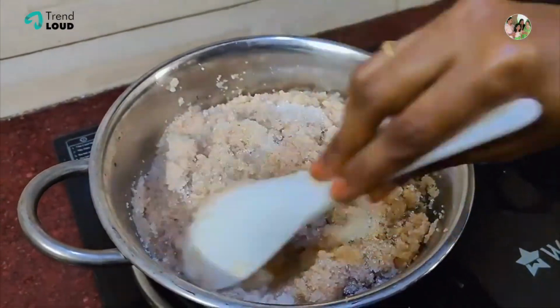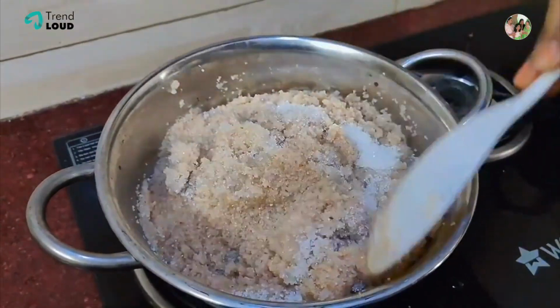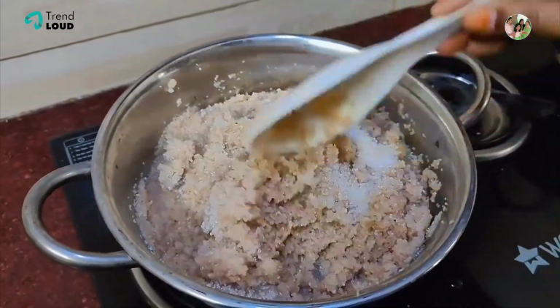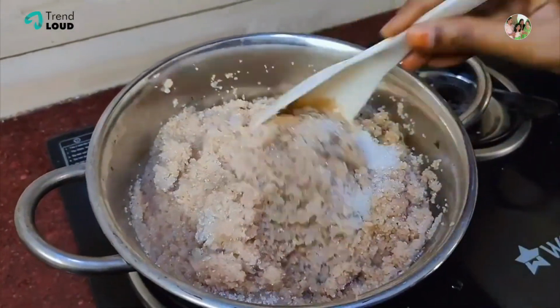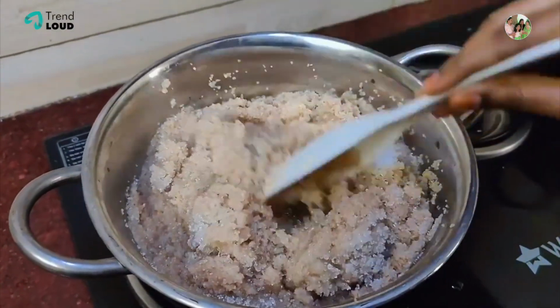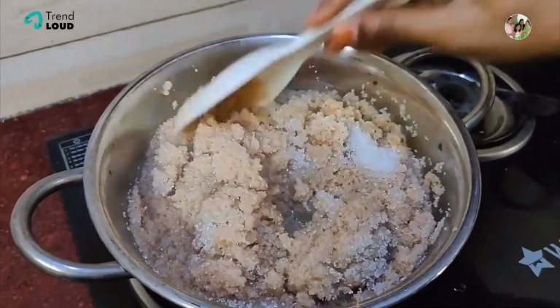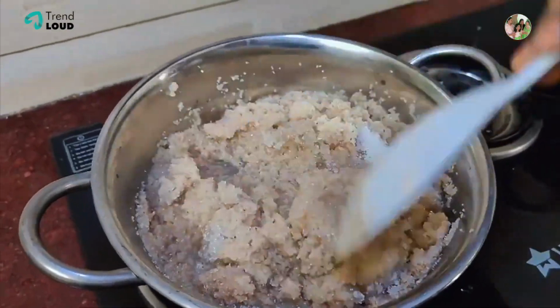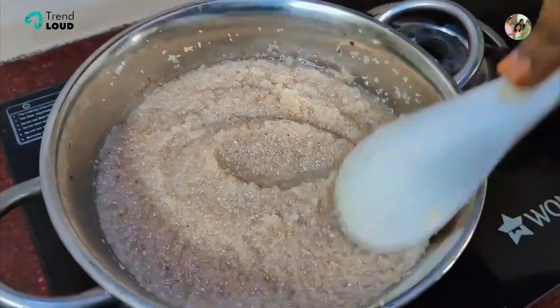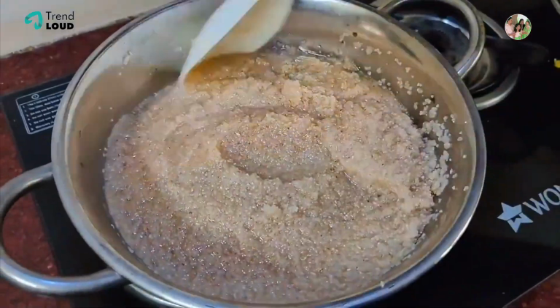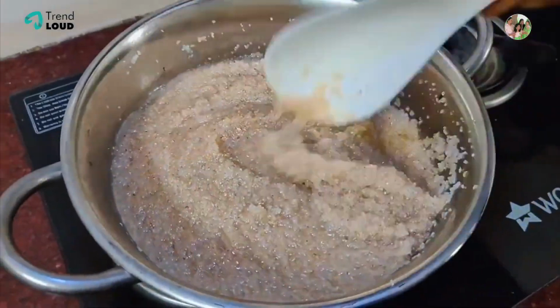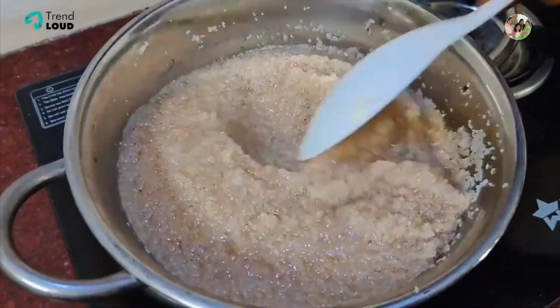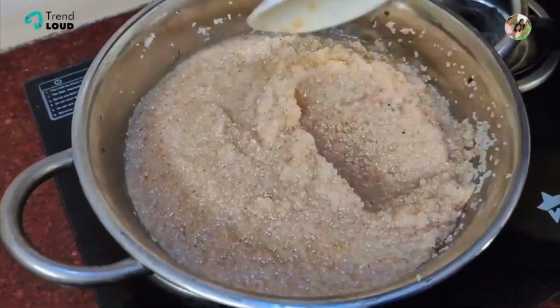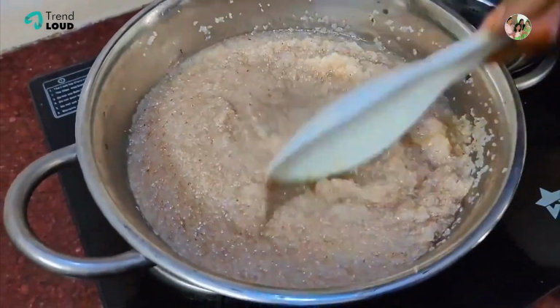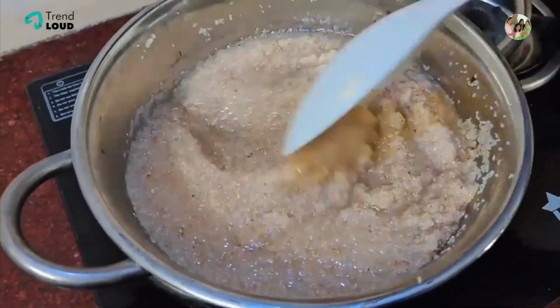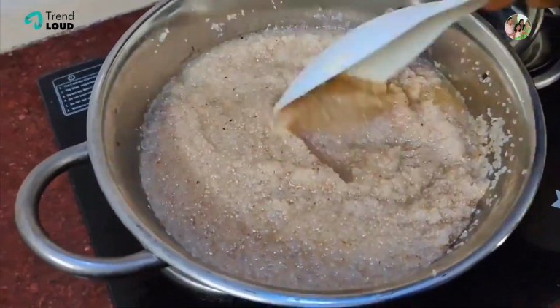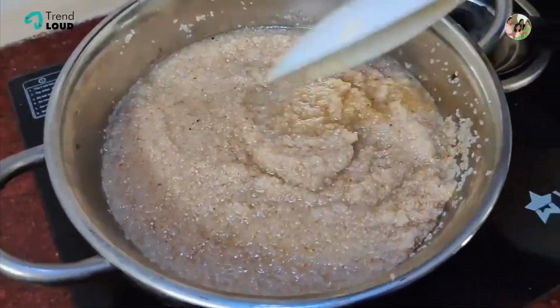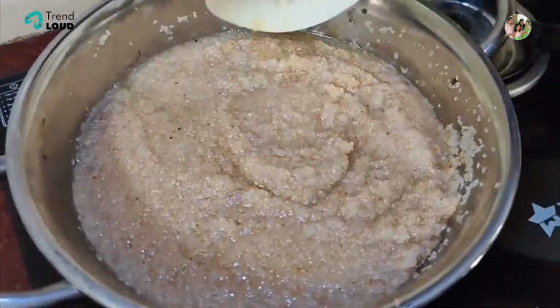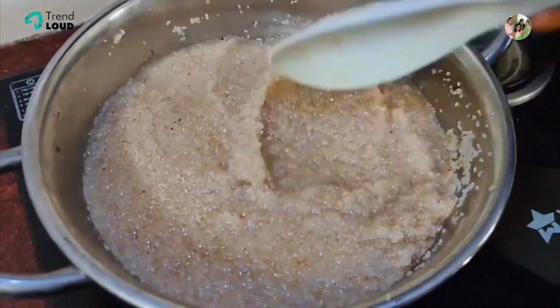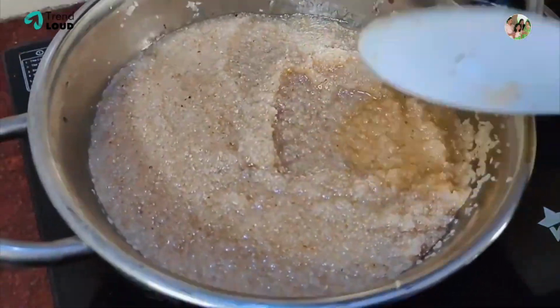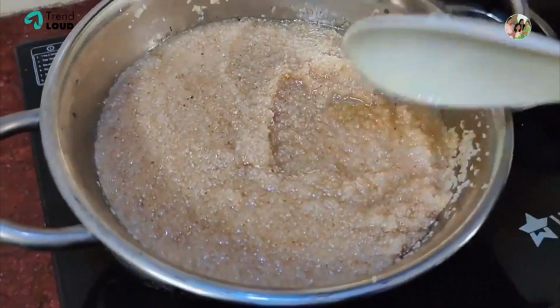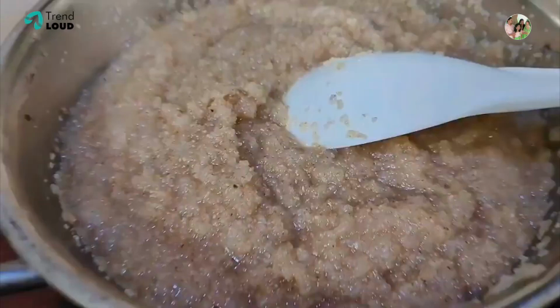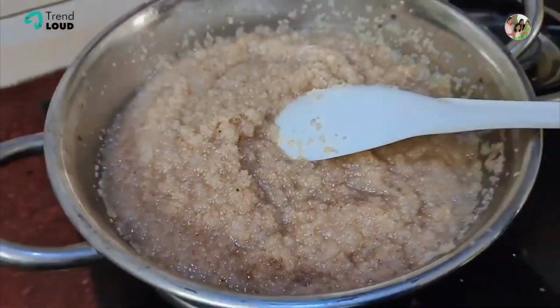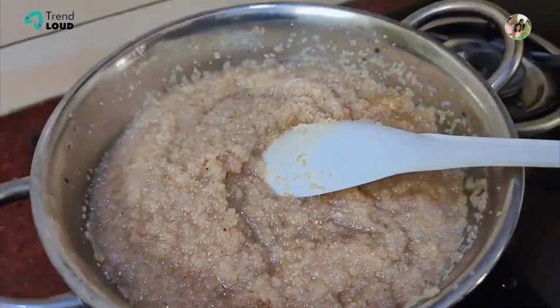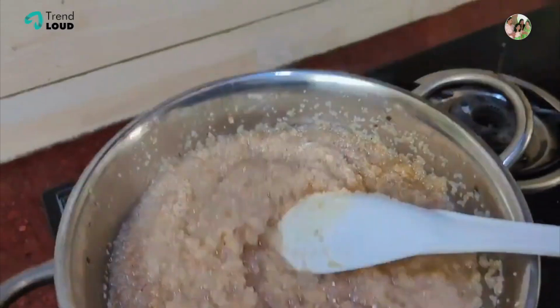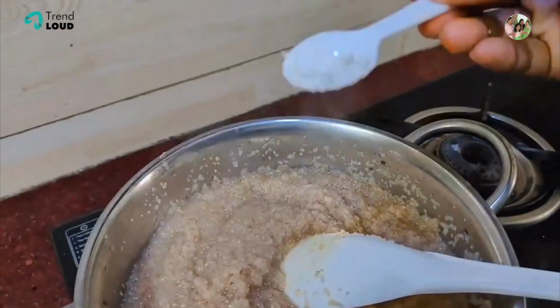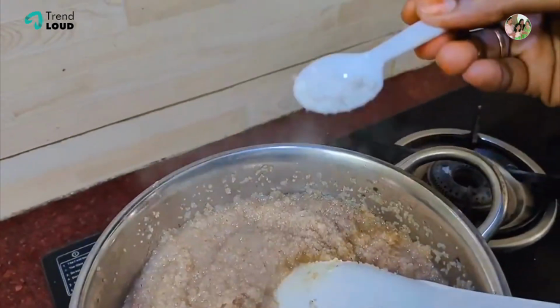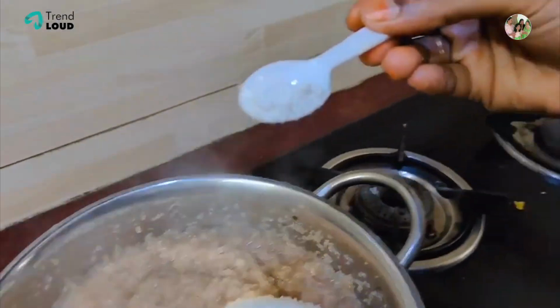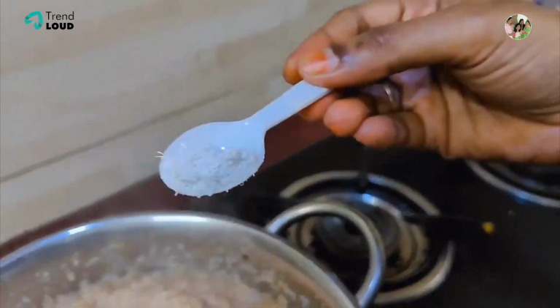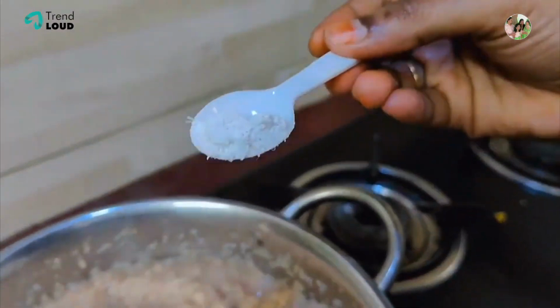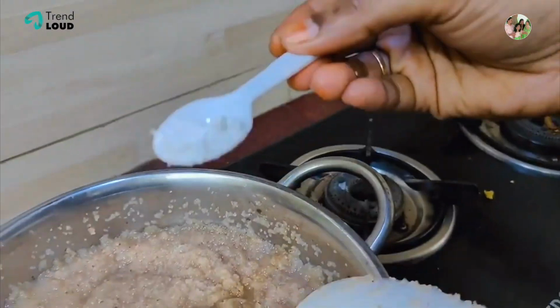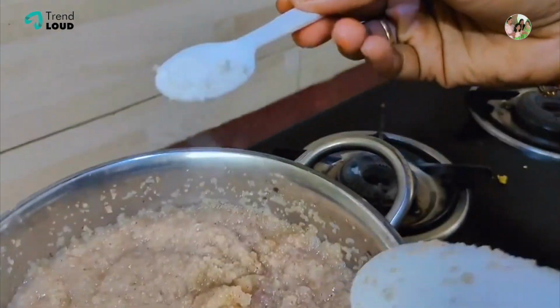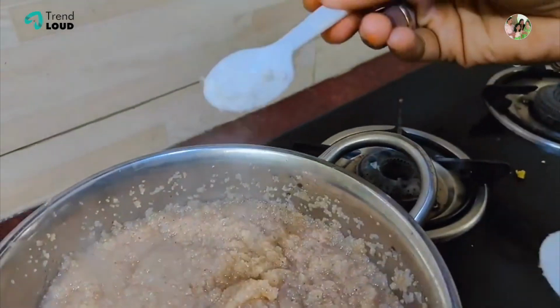Add the amount of water. Now we add a little water and a little oil.